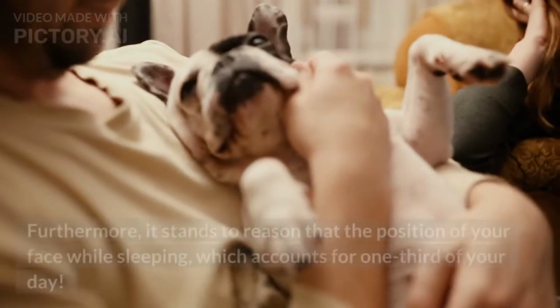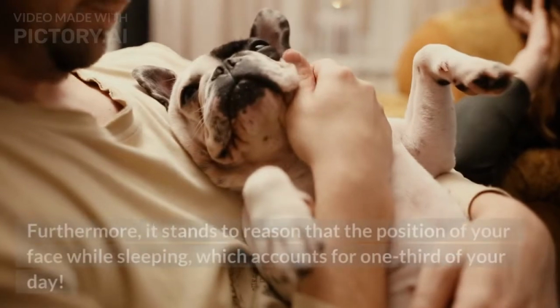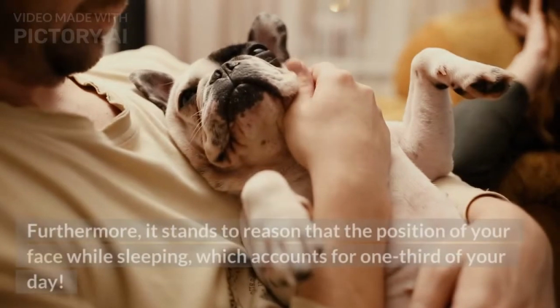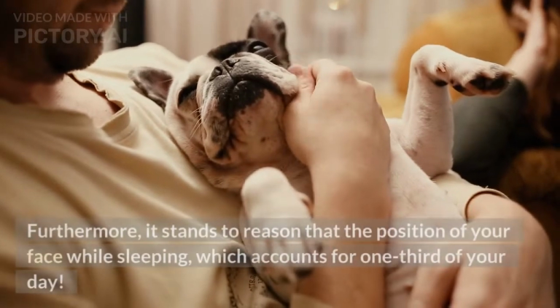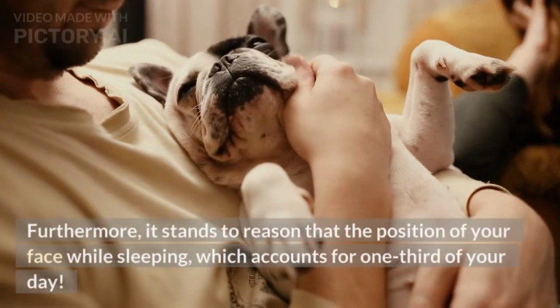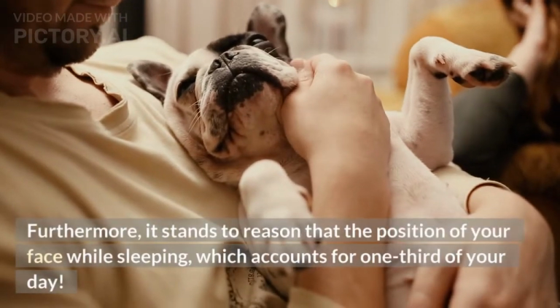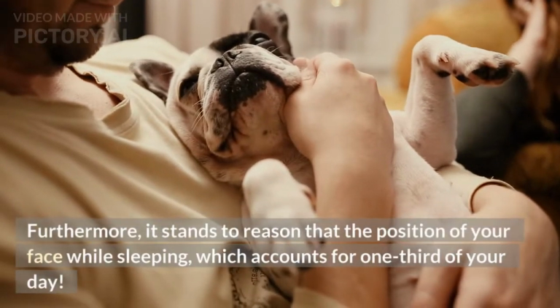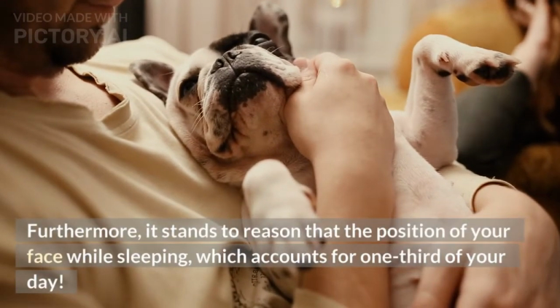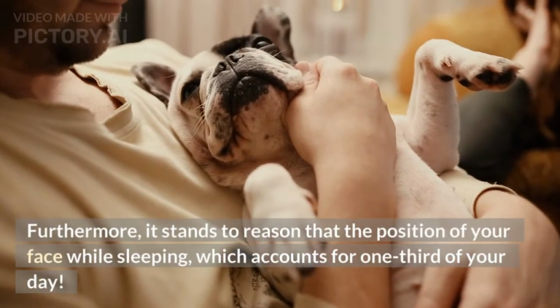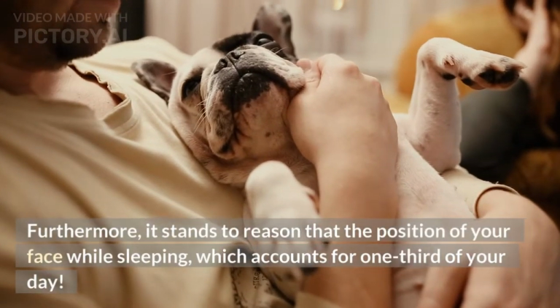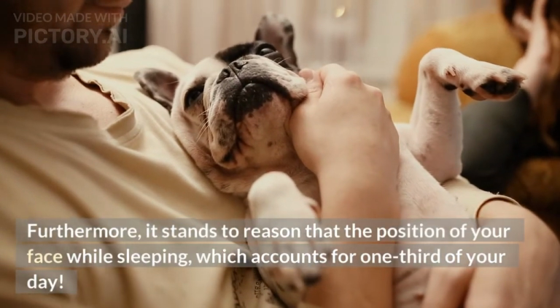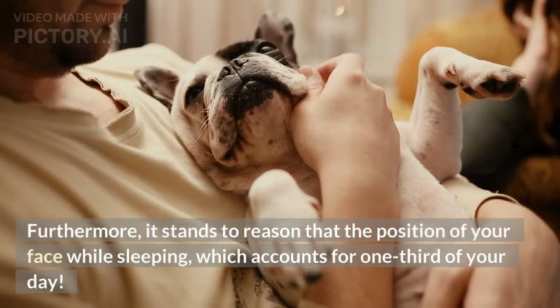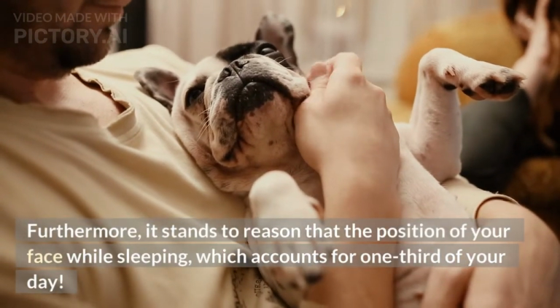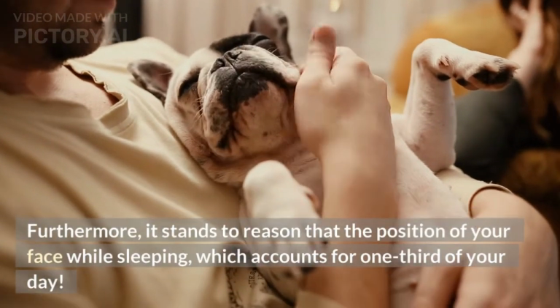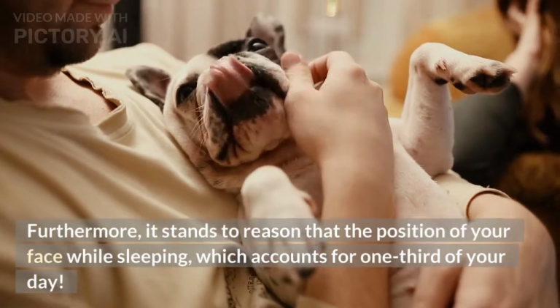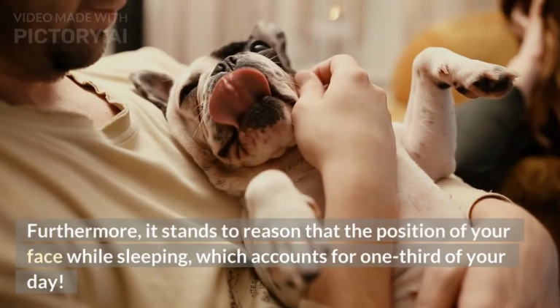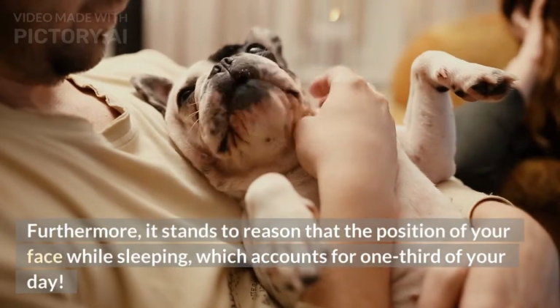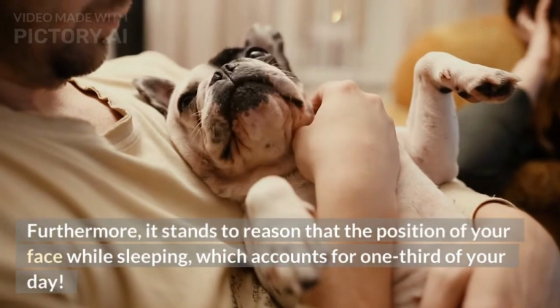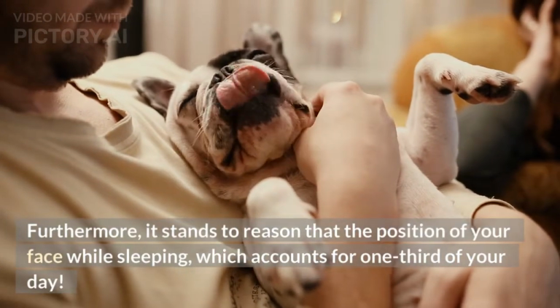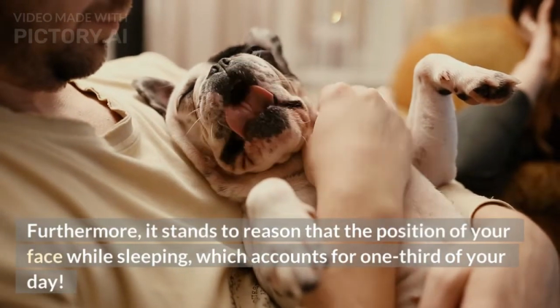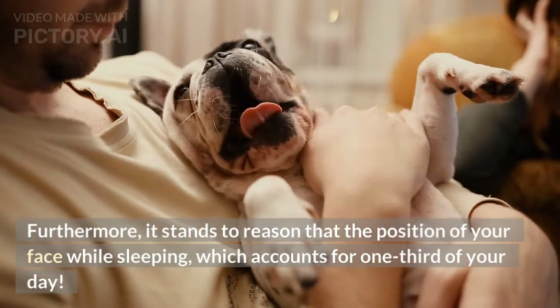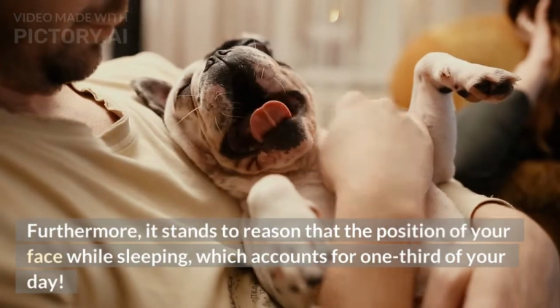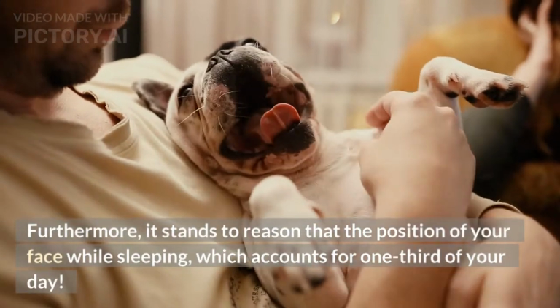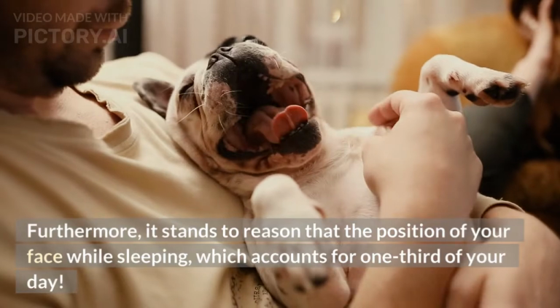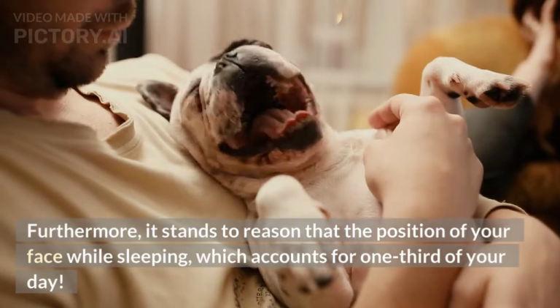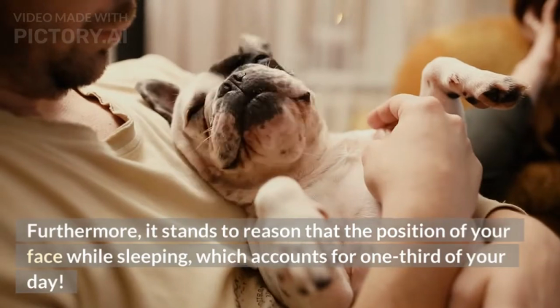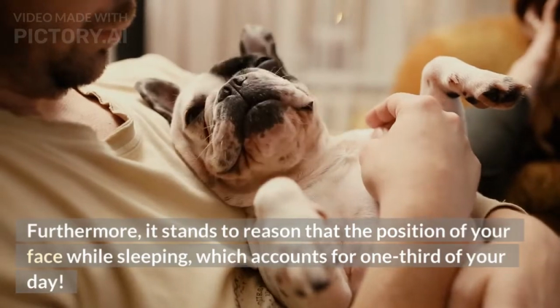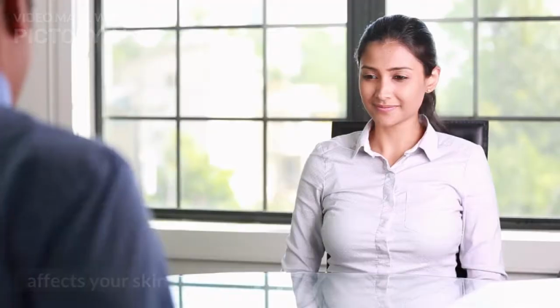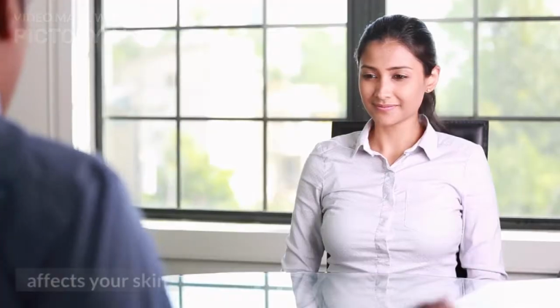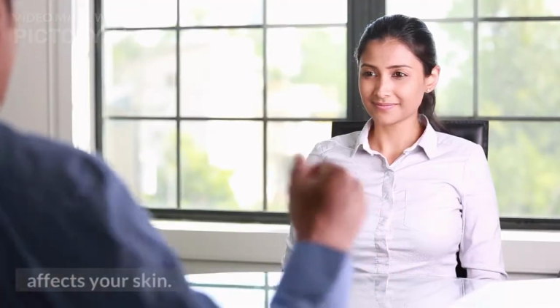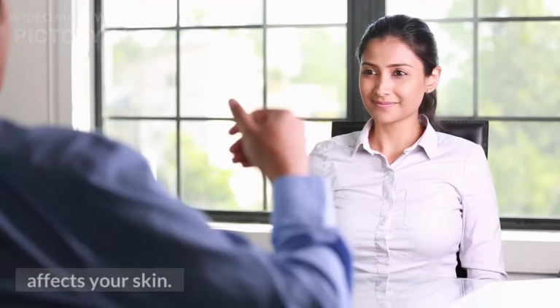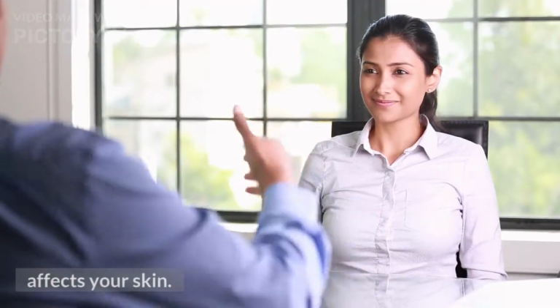Furthermore, it stands to reason that the position of your face while sleeping — which accounts for one-third of your day — affects your skin.